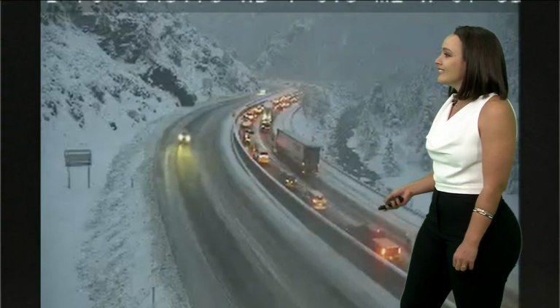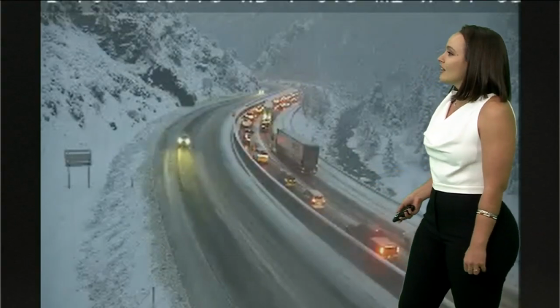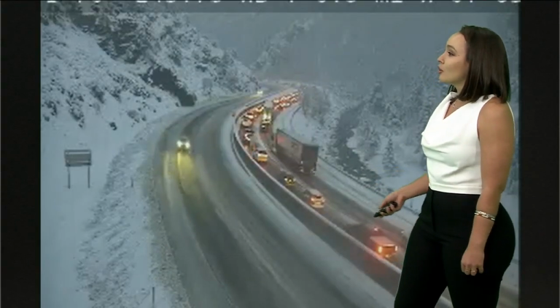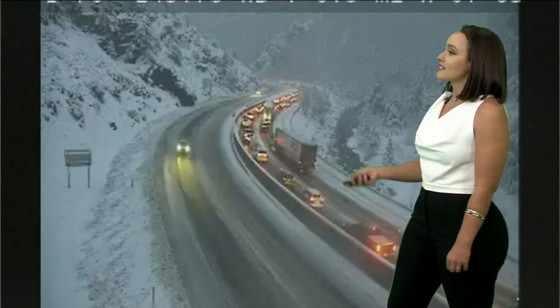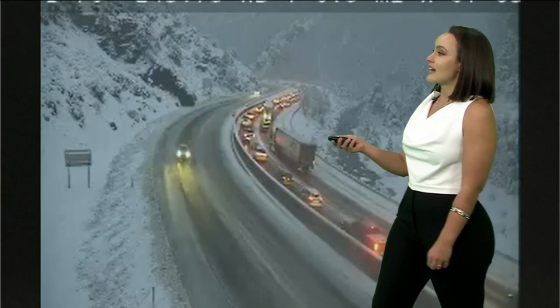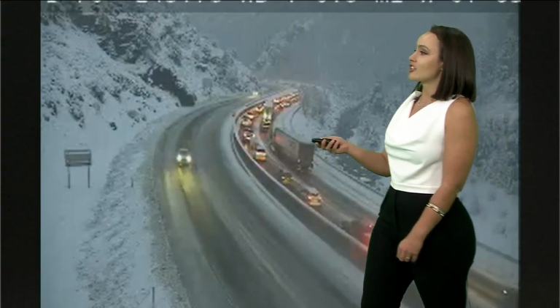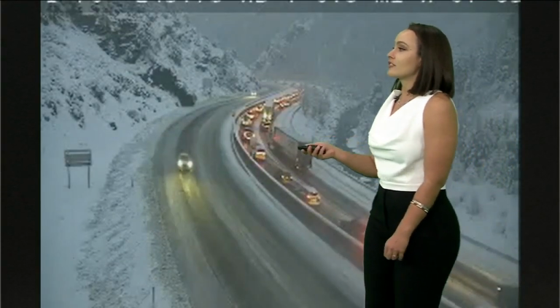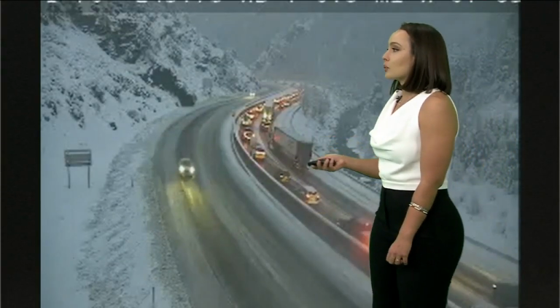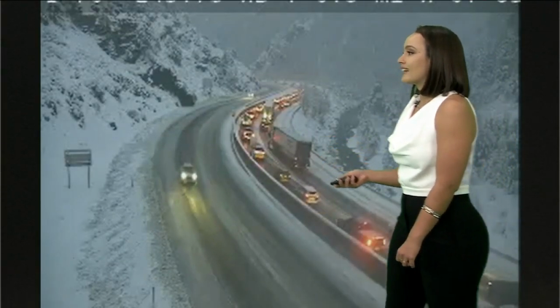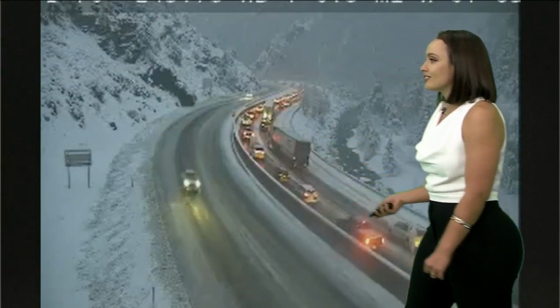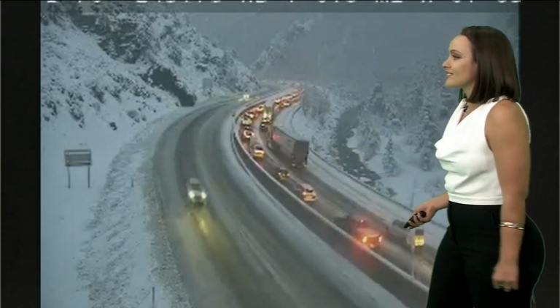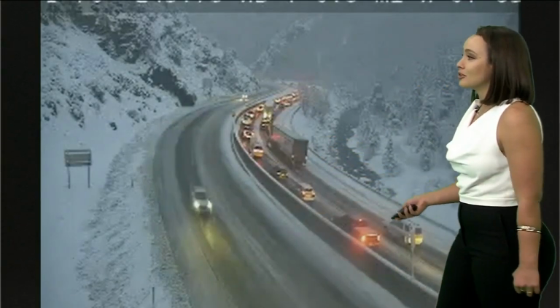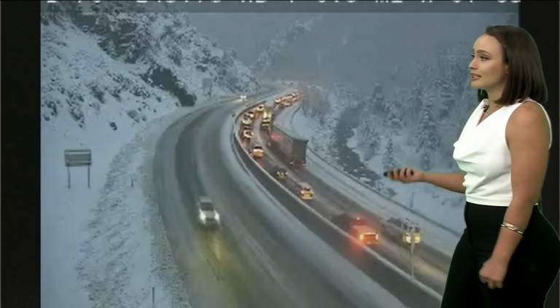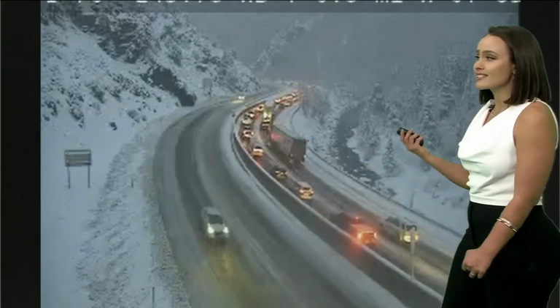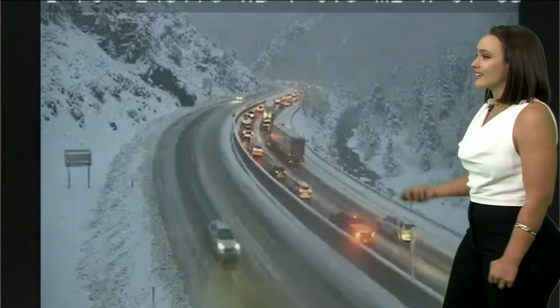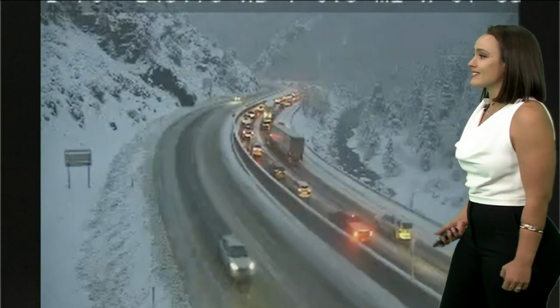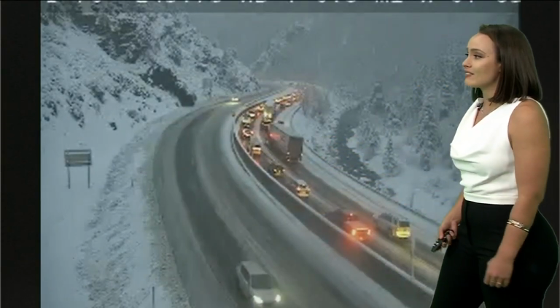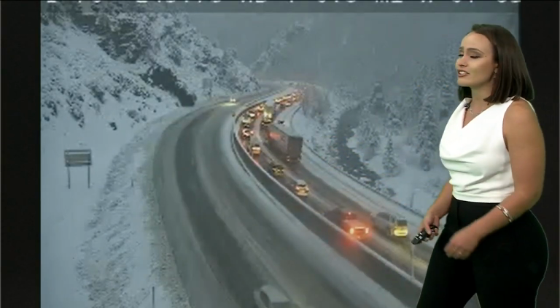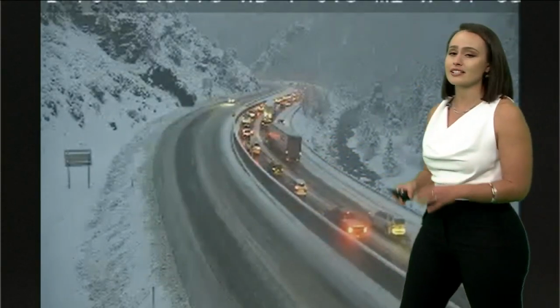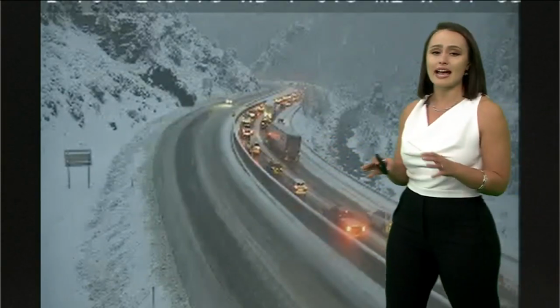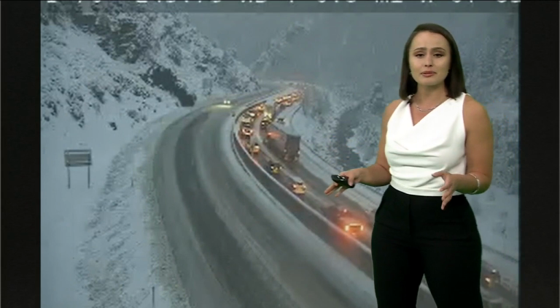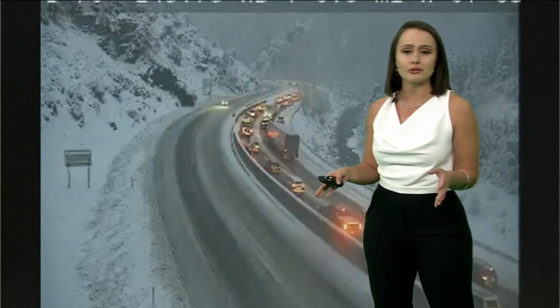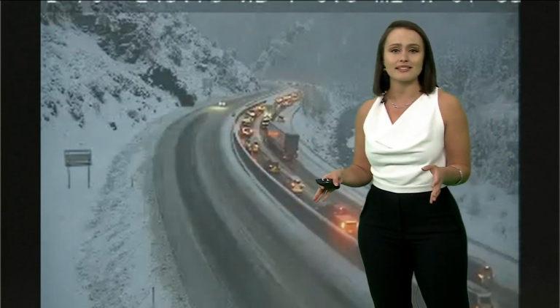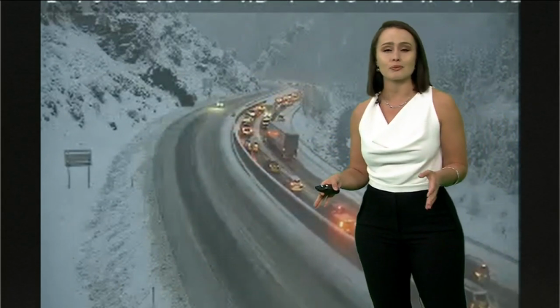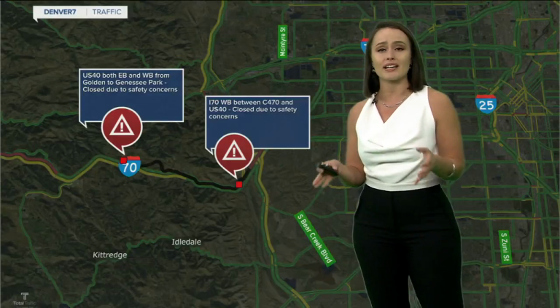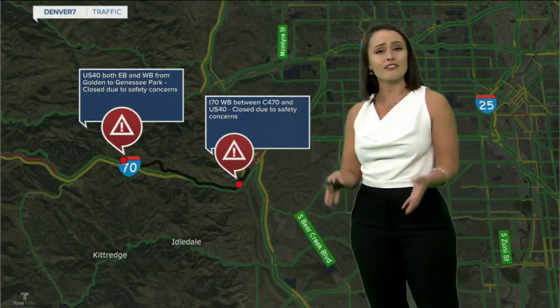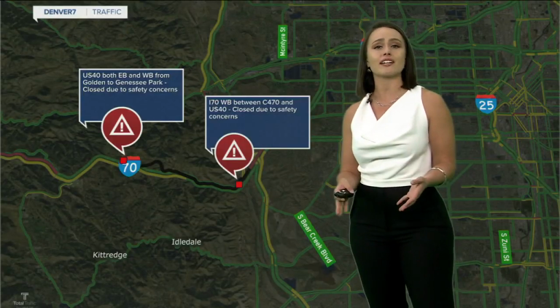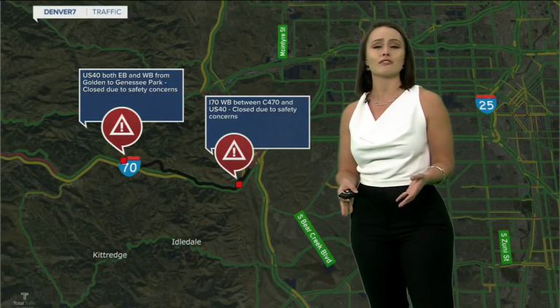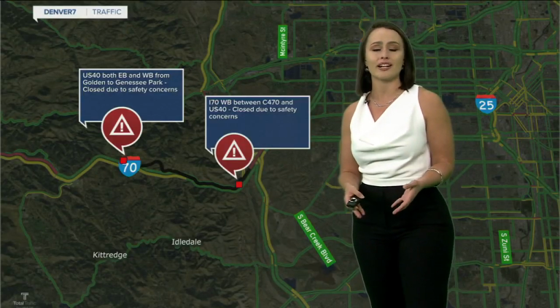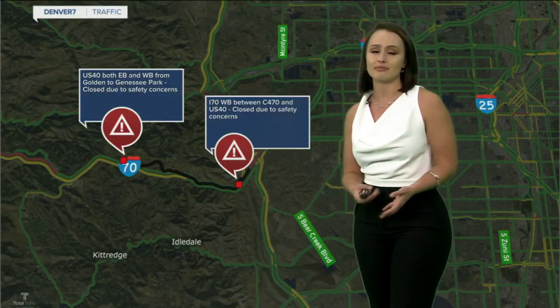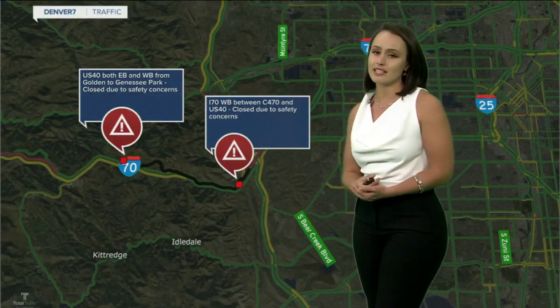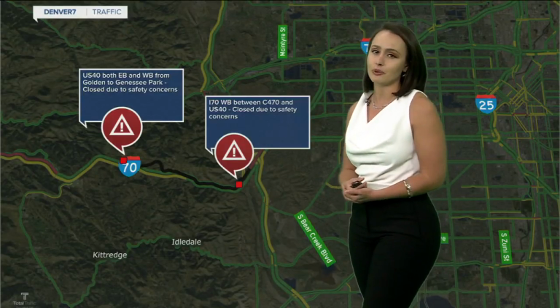This is actually near Floyd Hill still, but once again, 70 is just an absolute mess this morning. If you can avoid it, I definitely would.